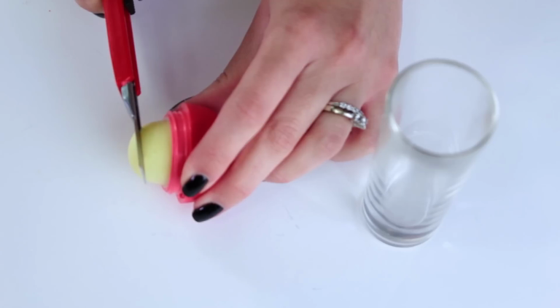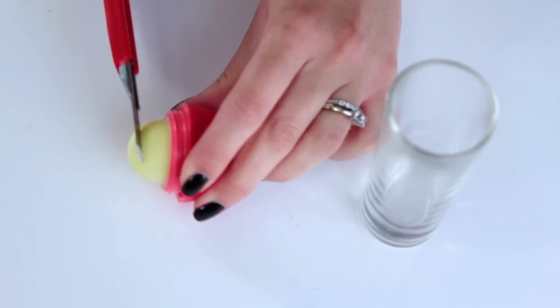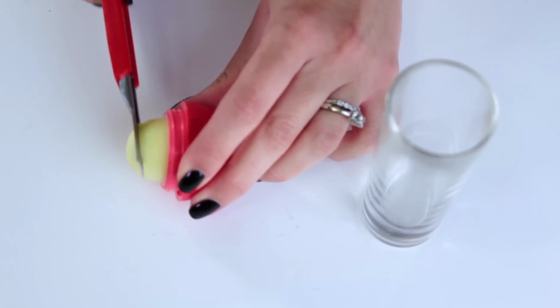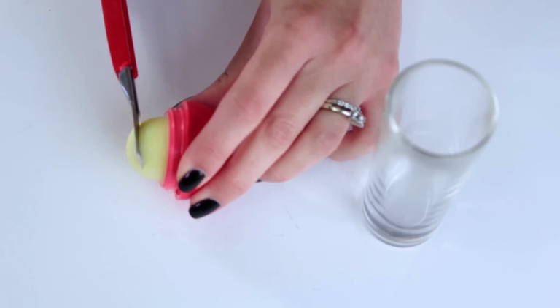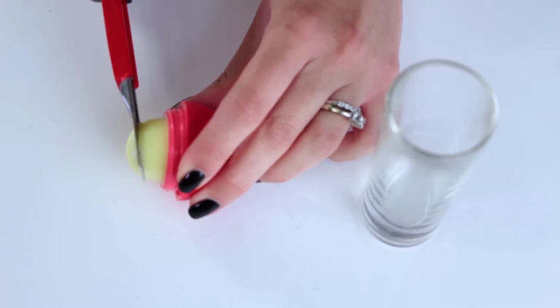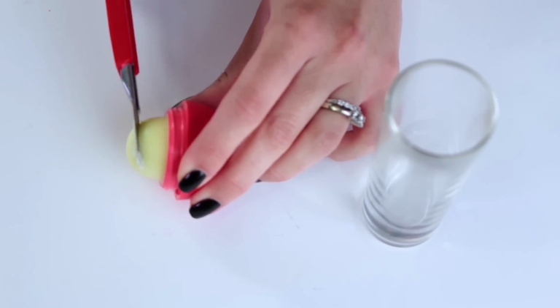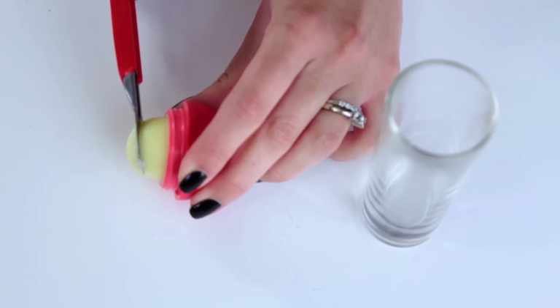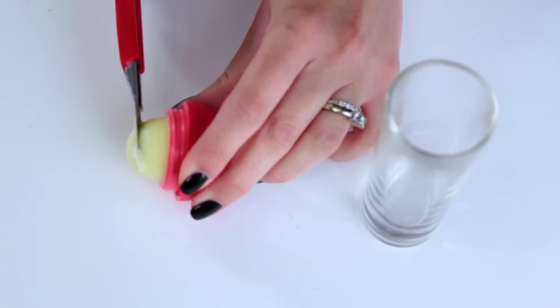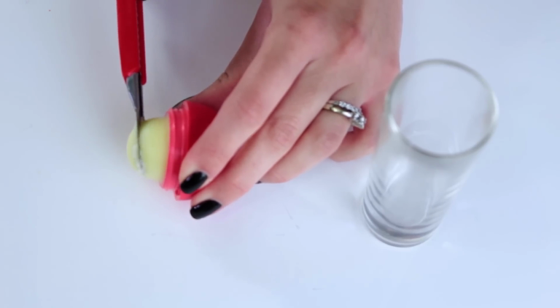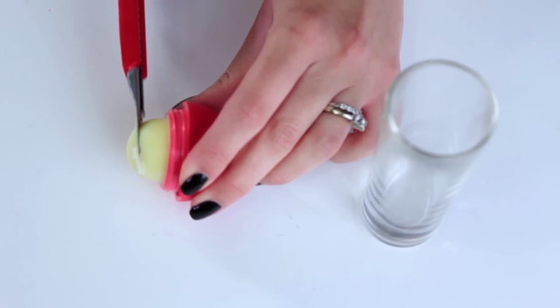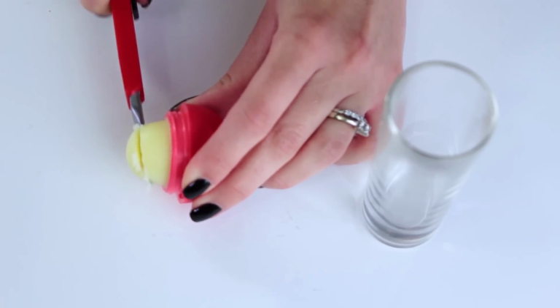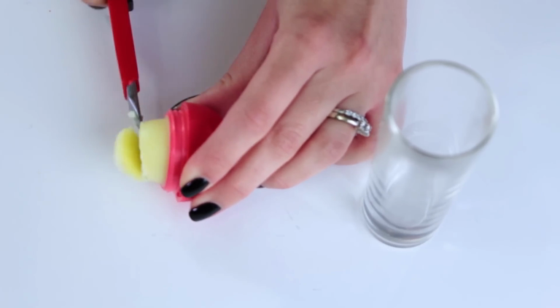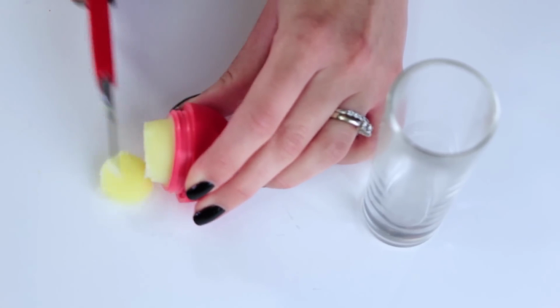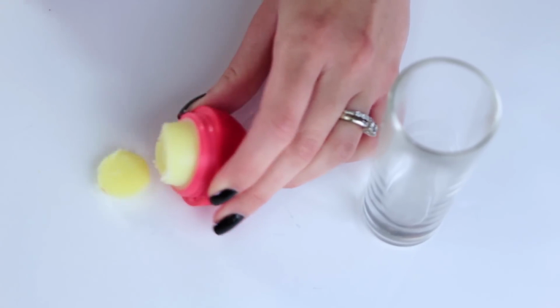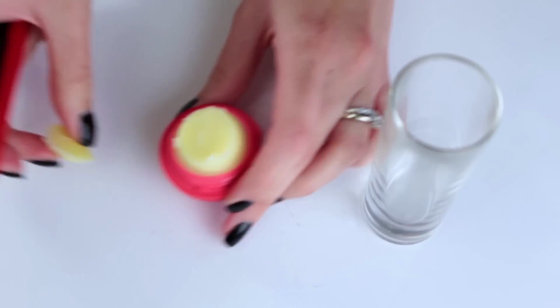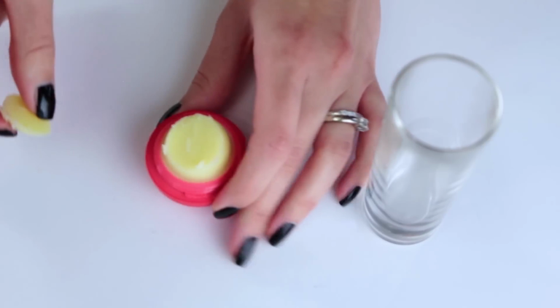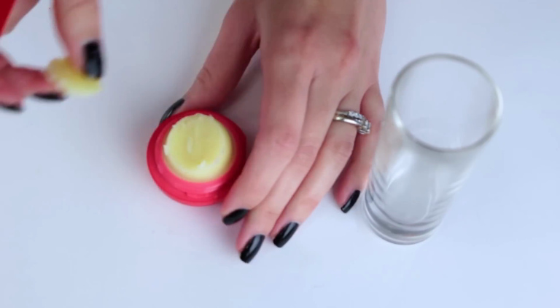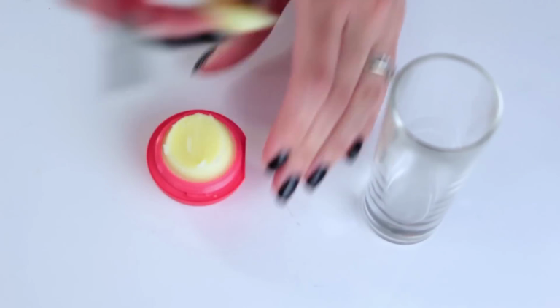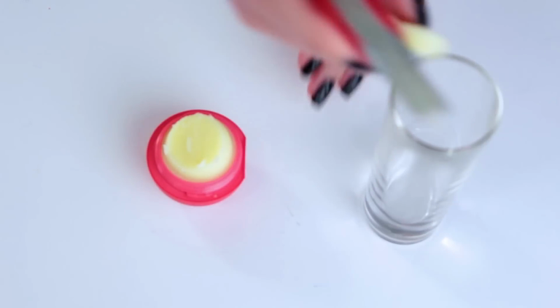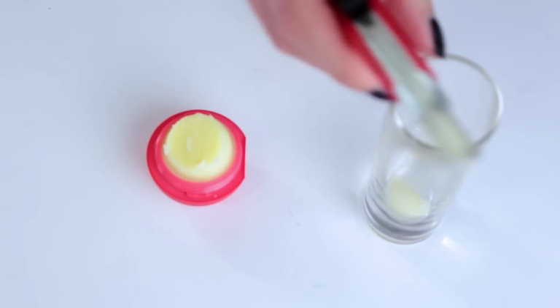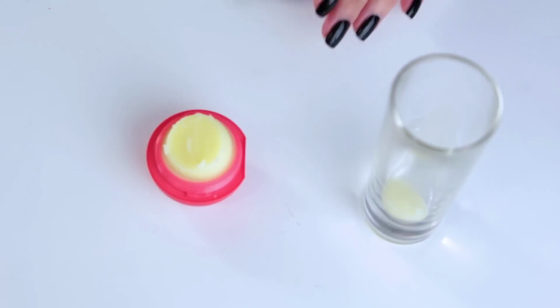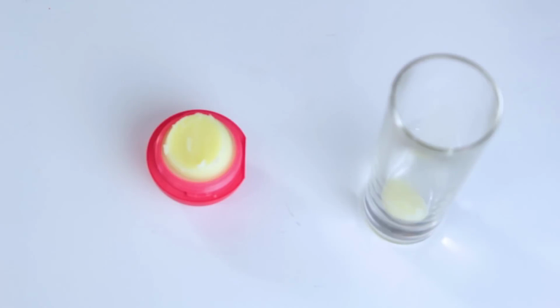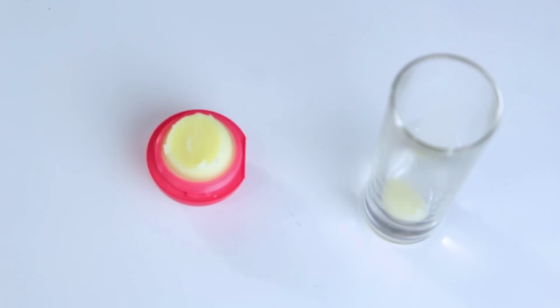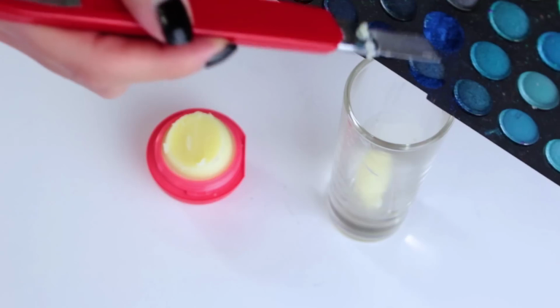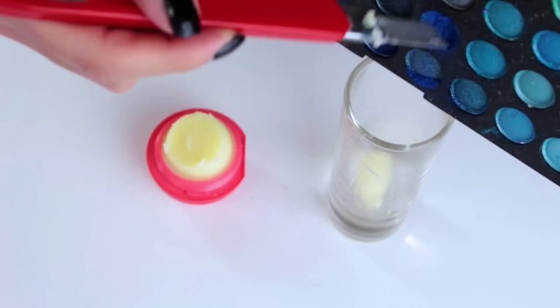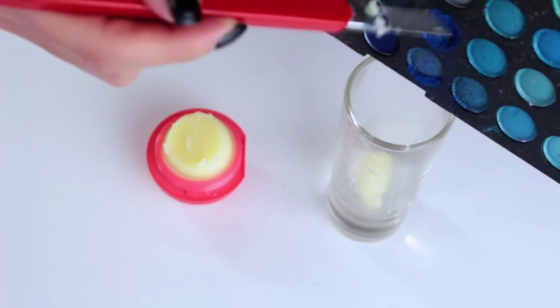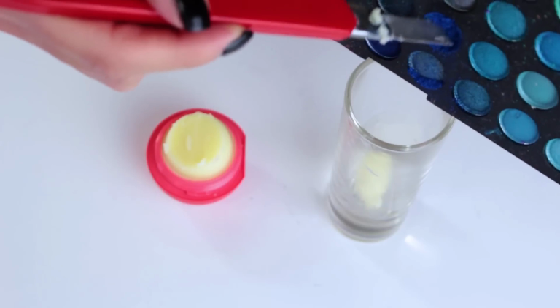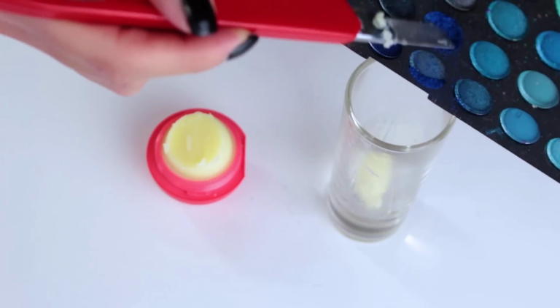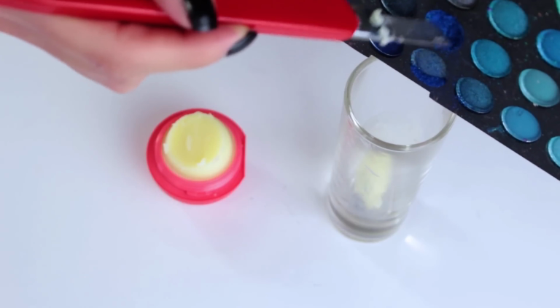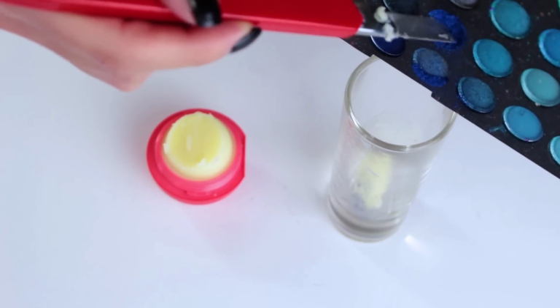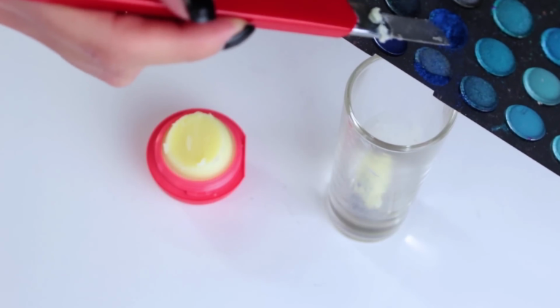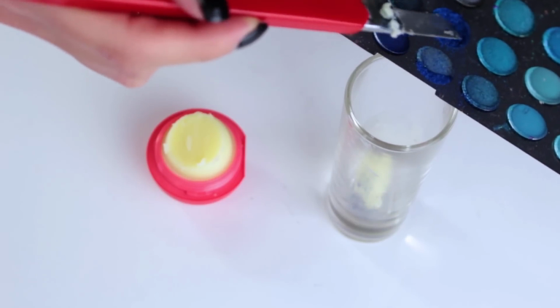Cut off the tip of your EOS and add this to a heat-safe bowl or glass. Next, add in some blue eyeshadow or lipstick if you have some.